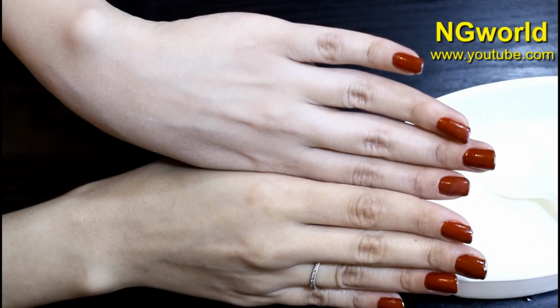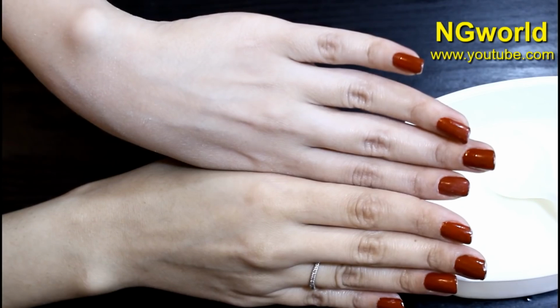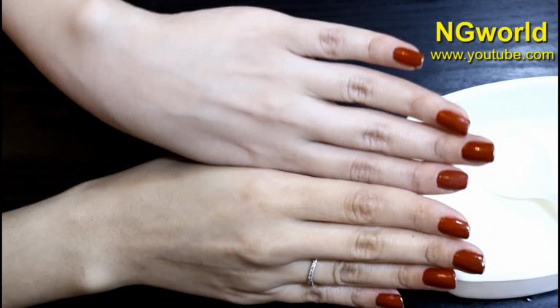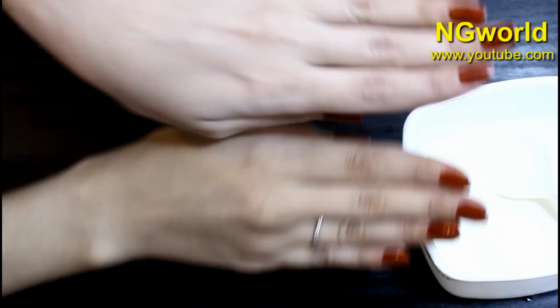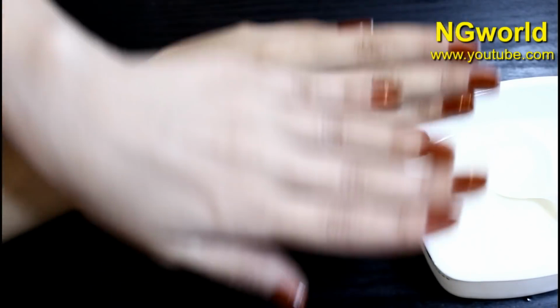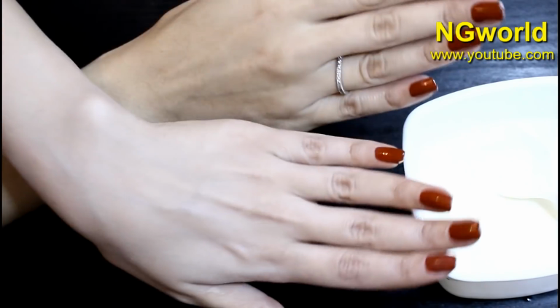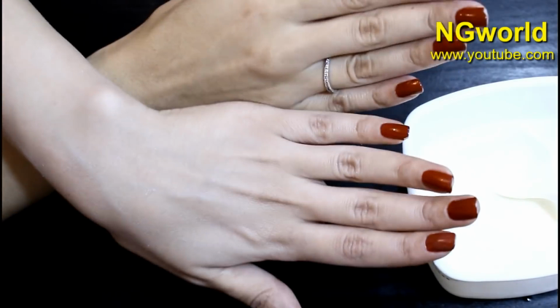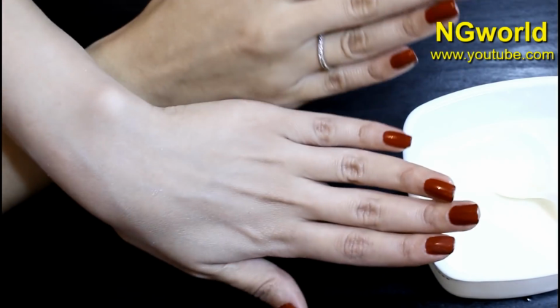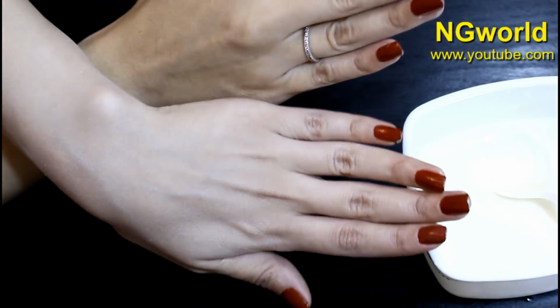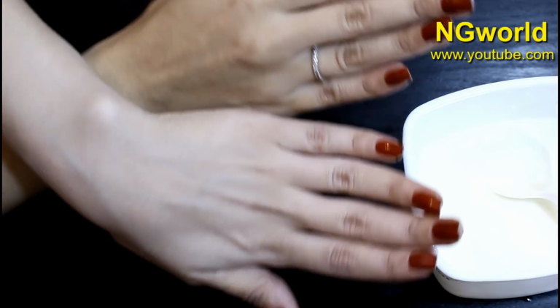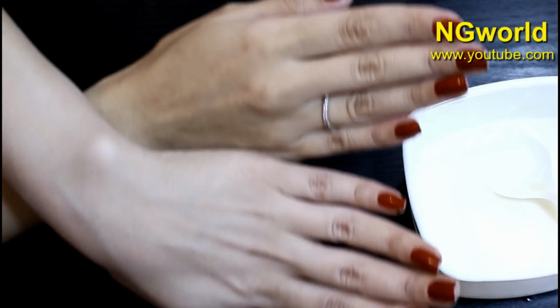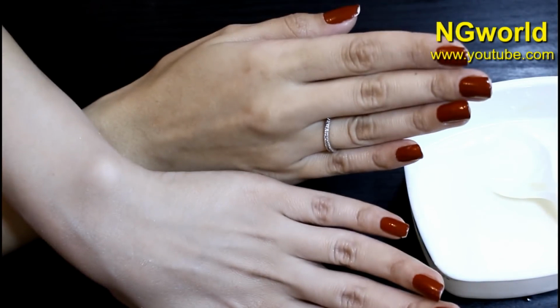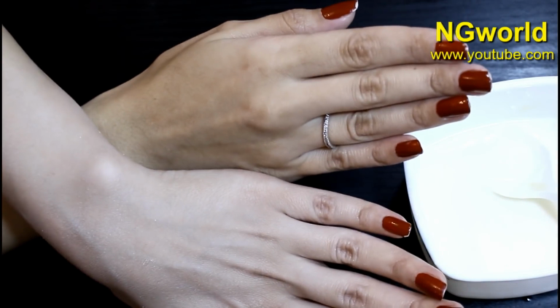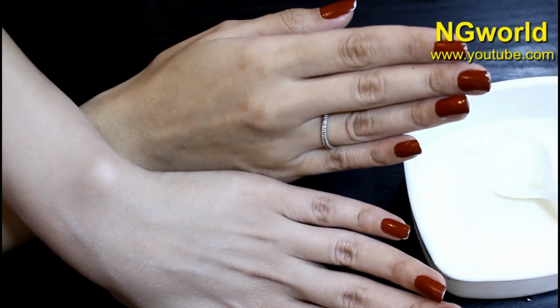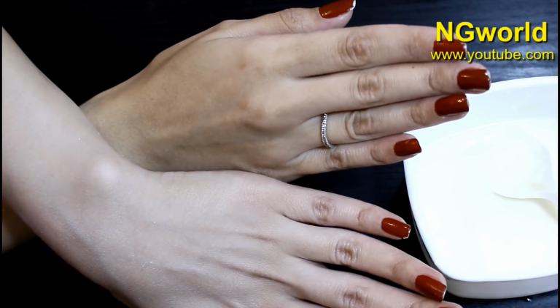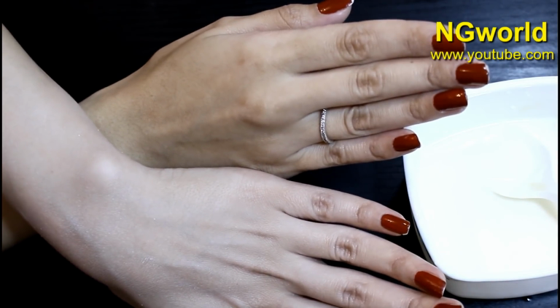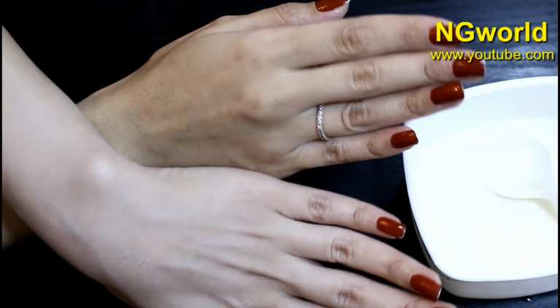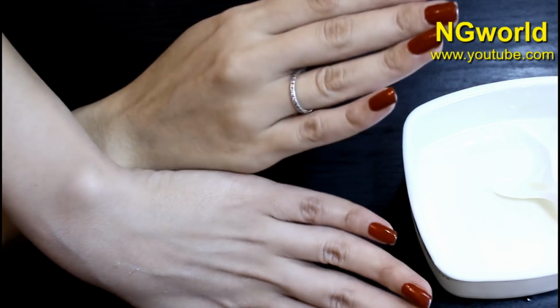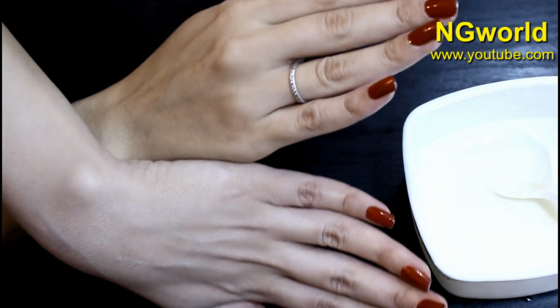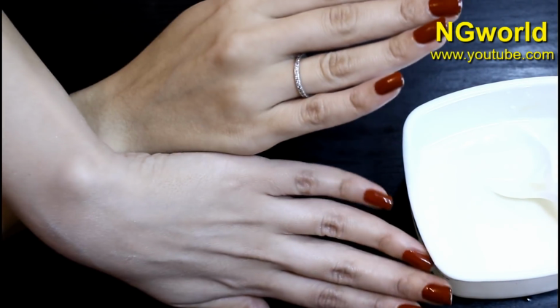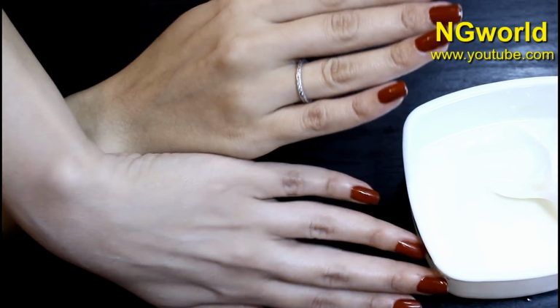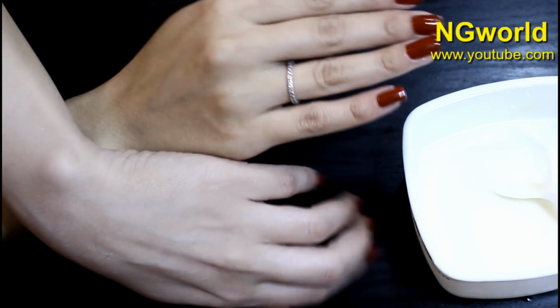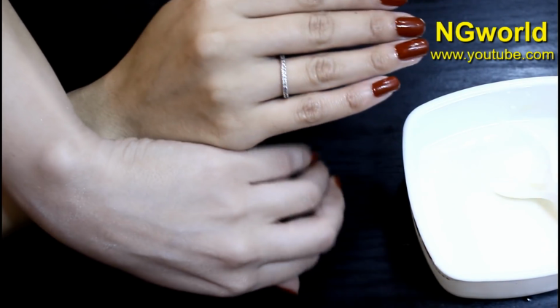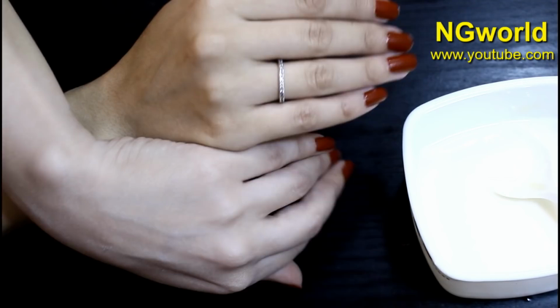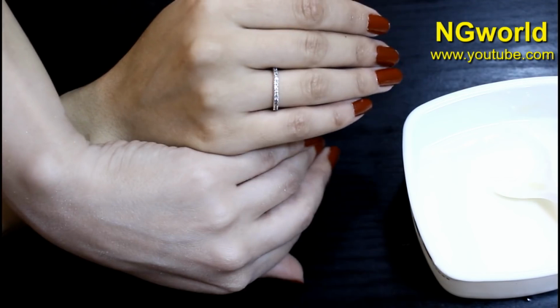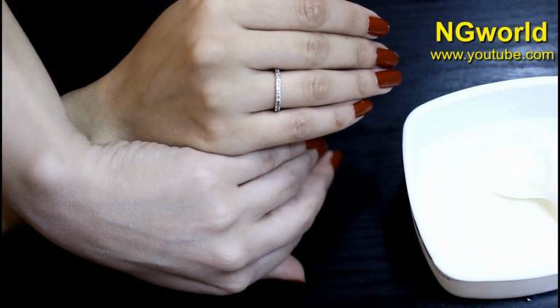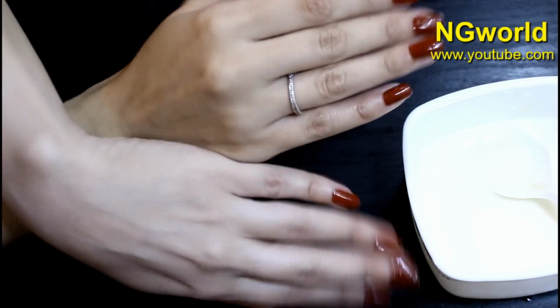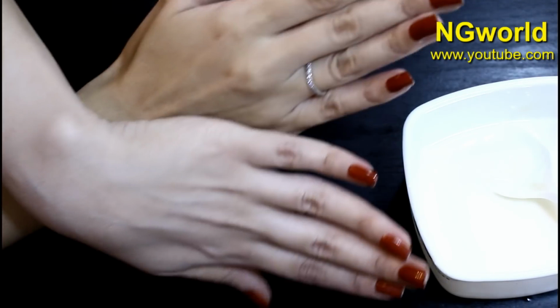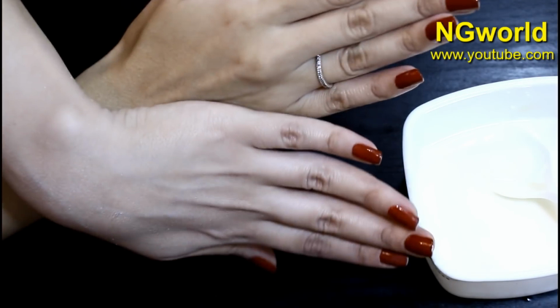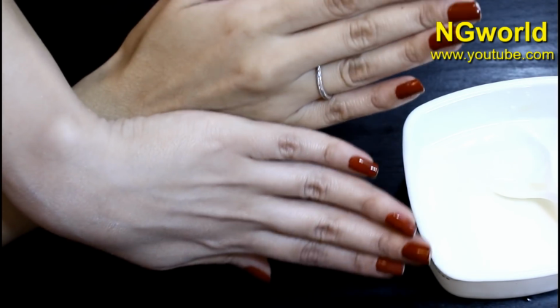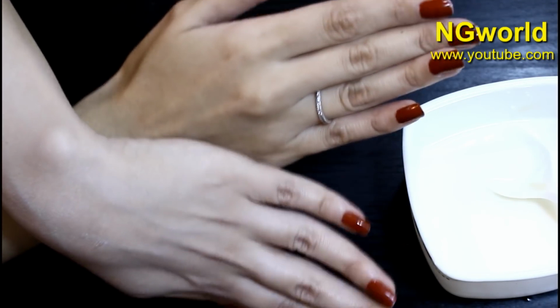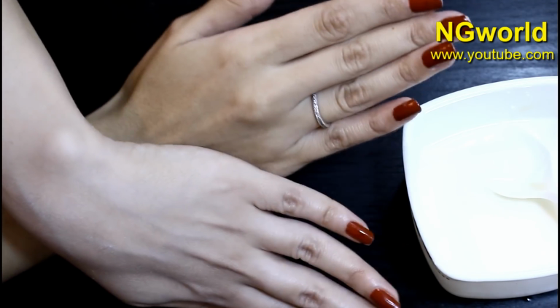The result is in front of you — from the first use you will notice a result. It whitened the skin tone from first use.